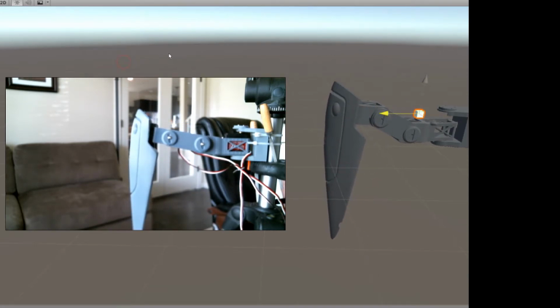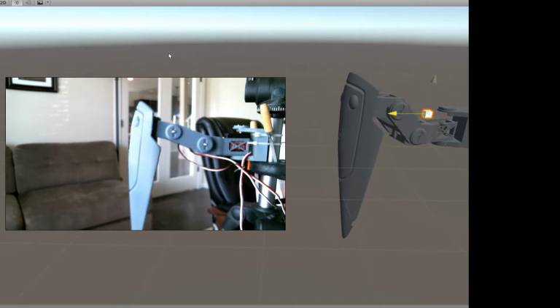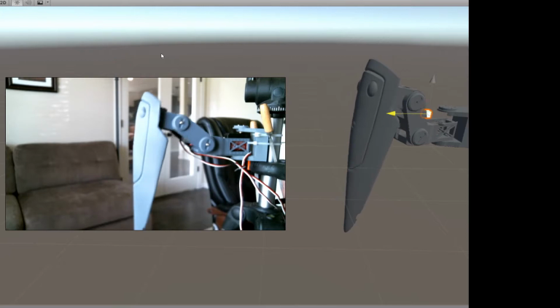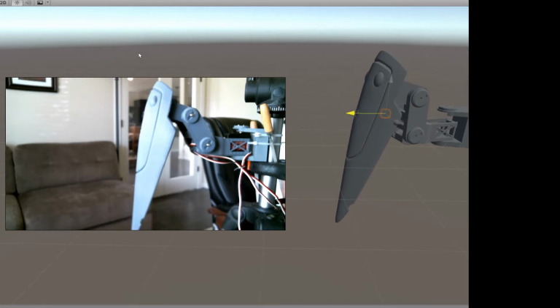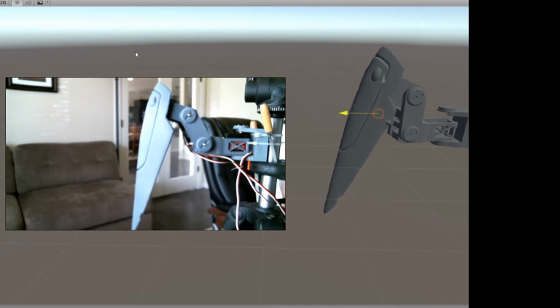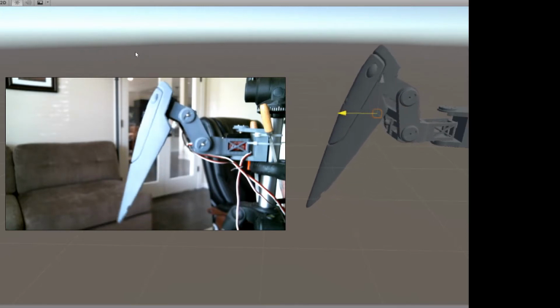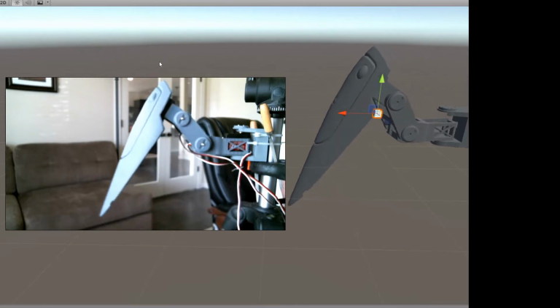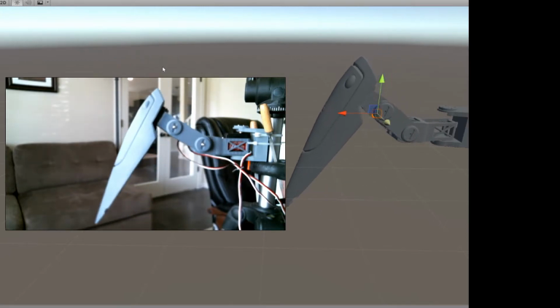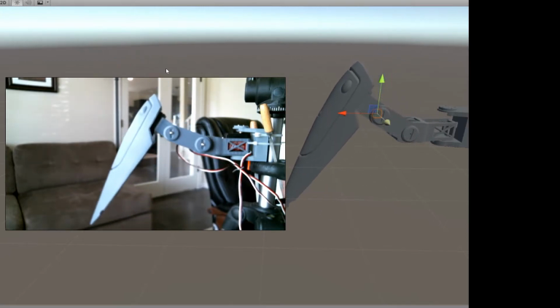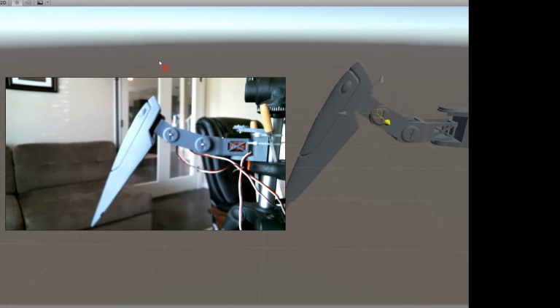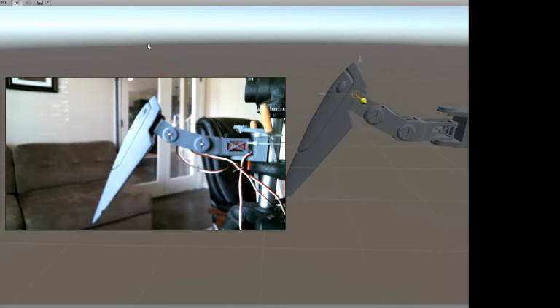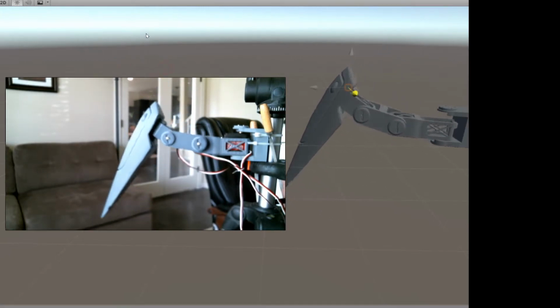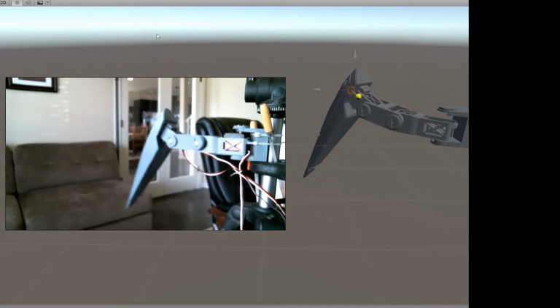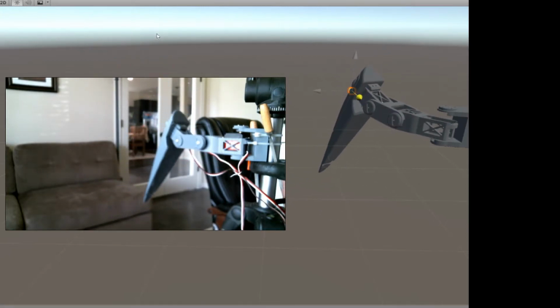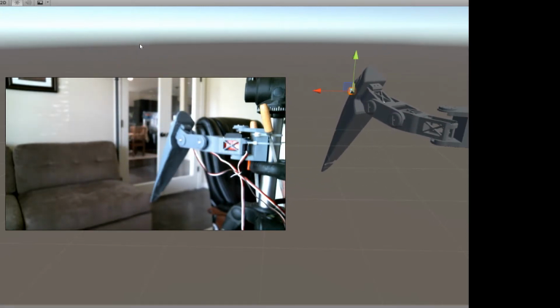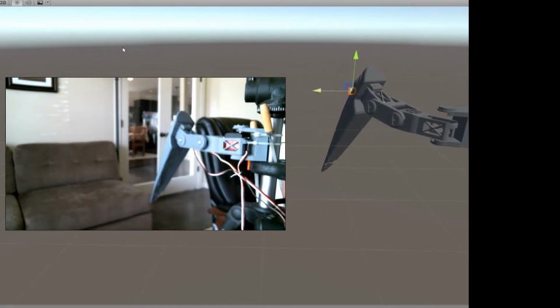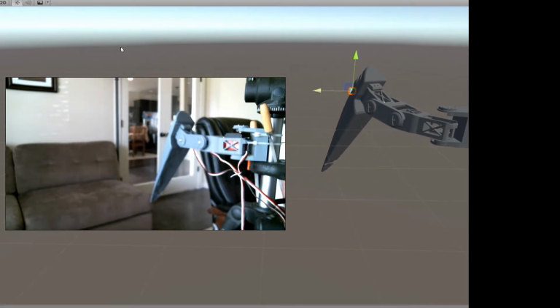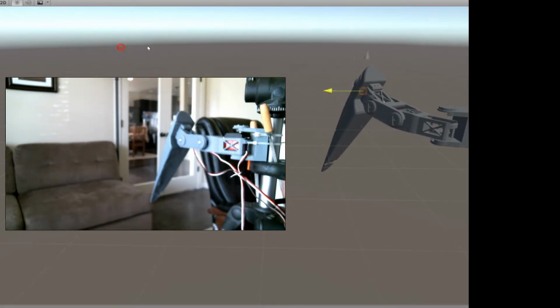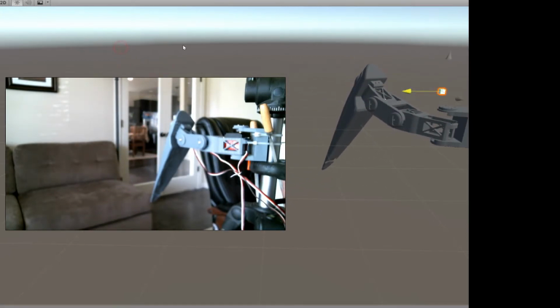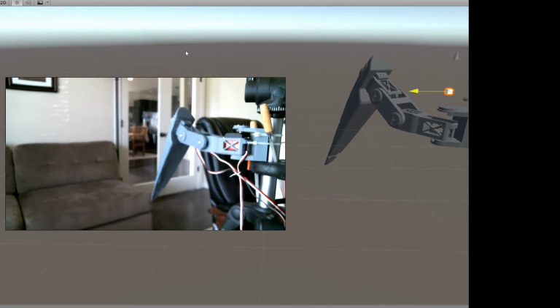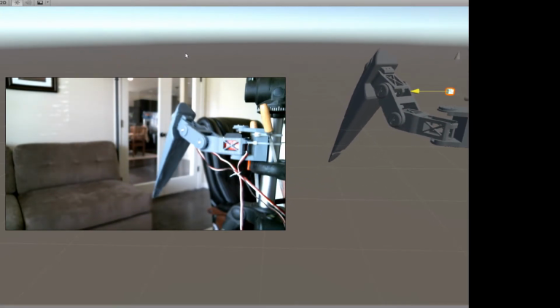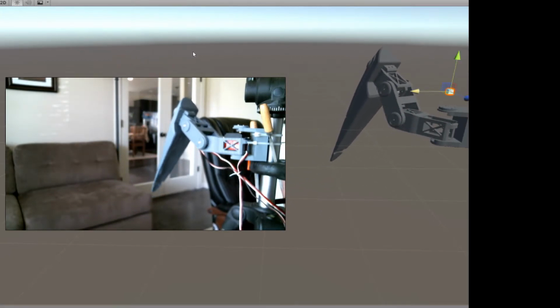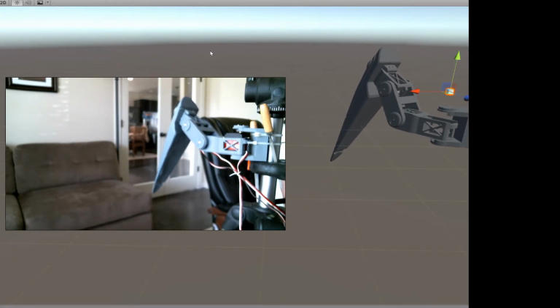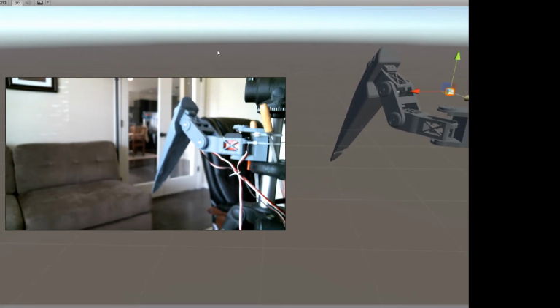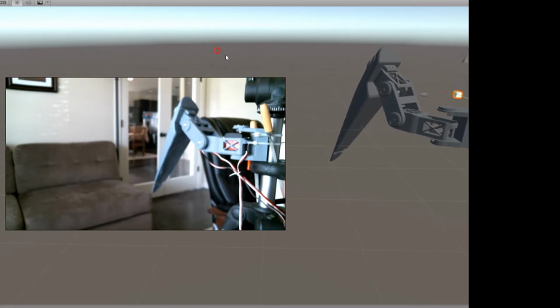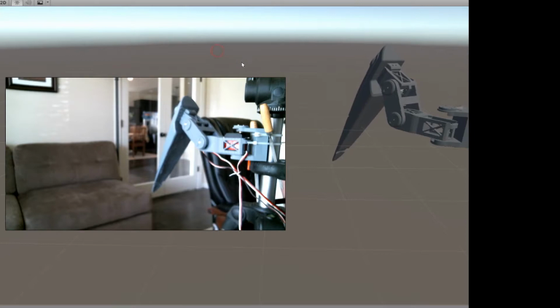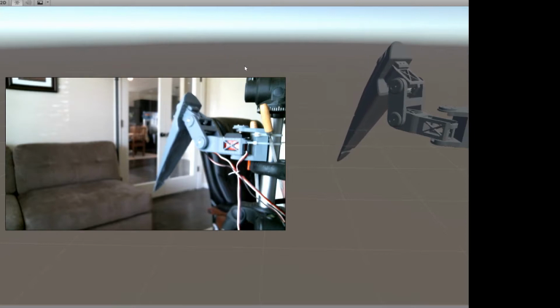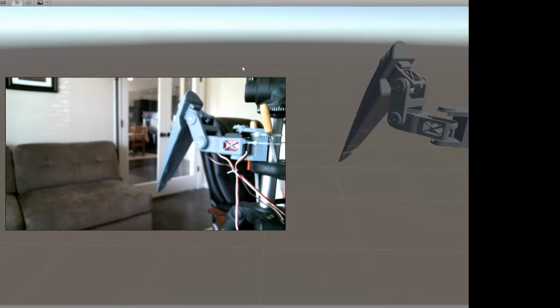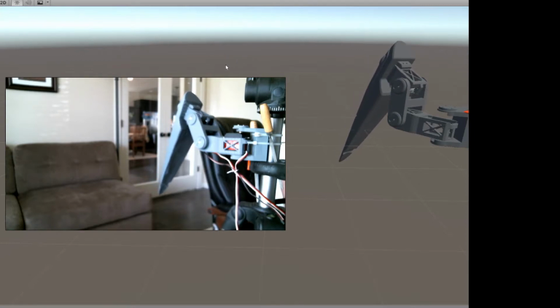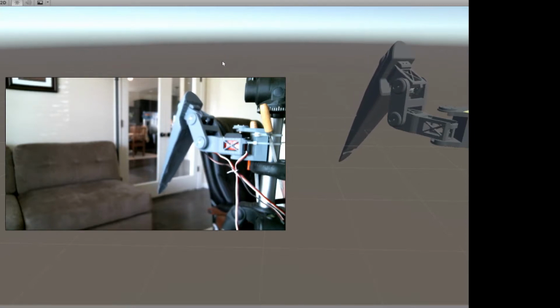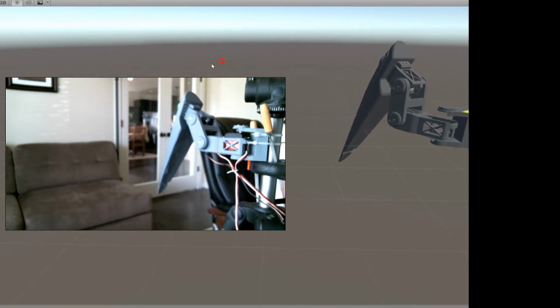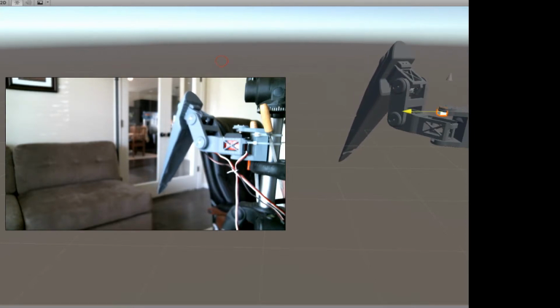It'll make it much easier with 18 servos on this particular model, getting them to walk using inverse kinematics.